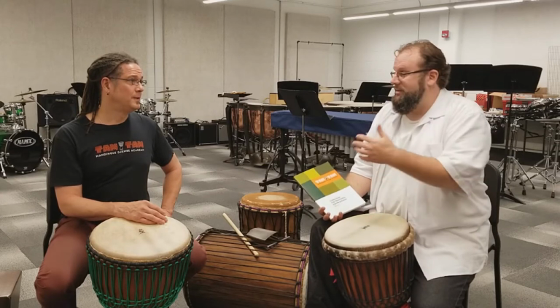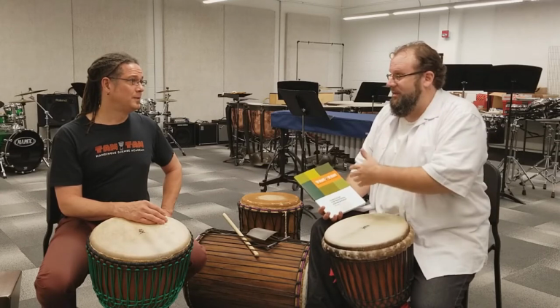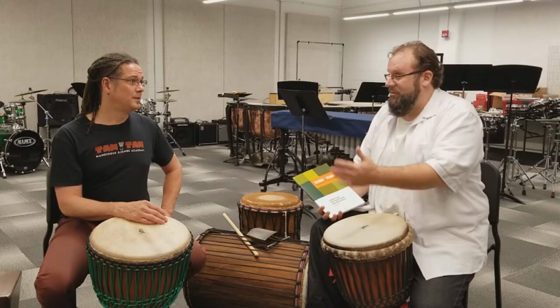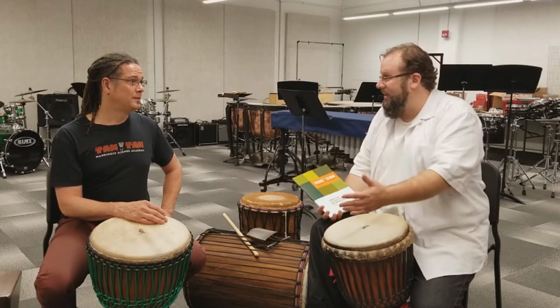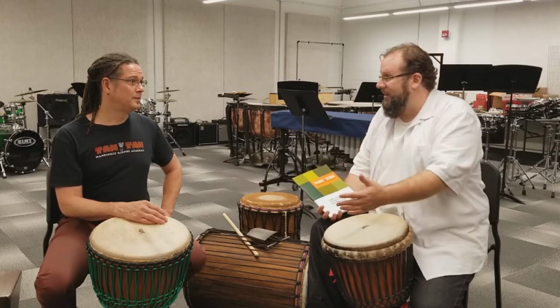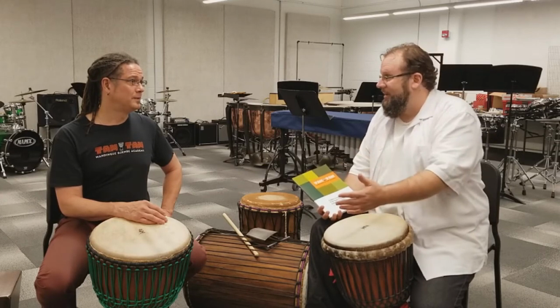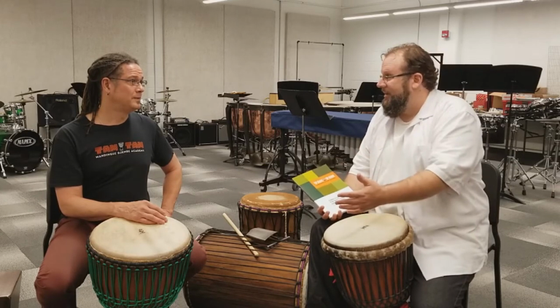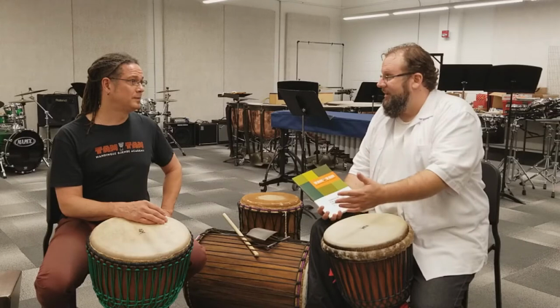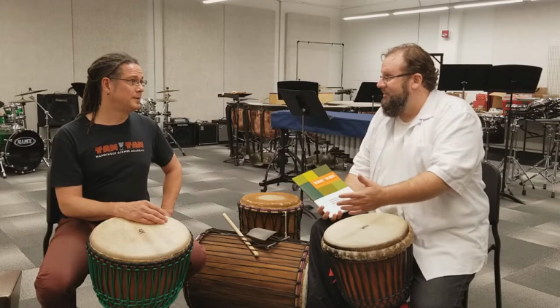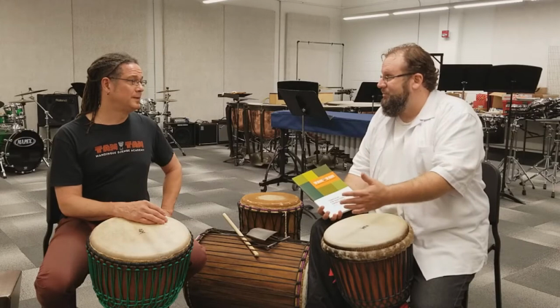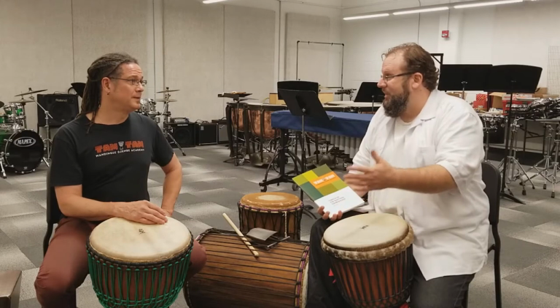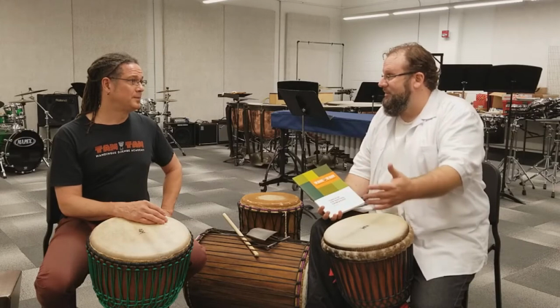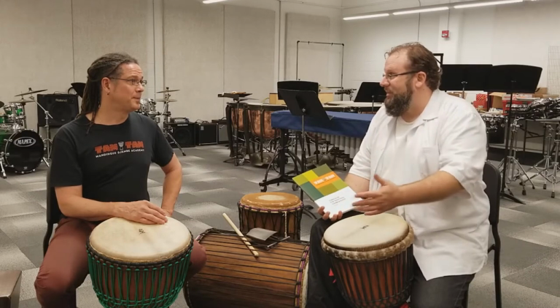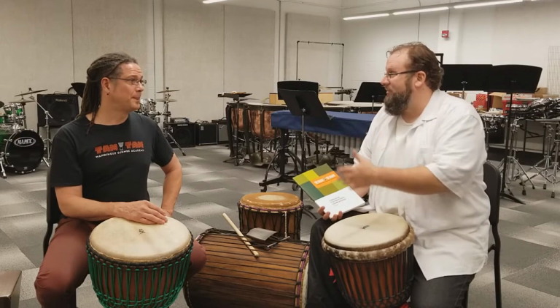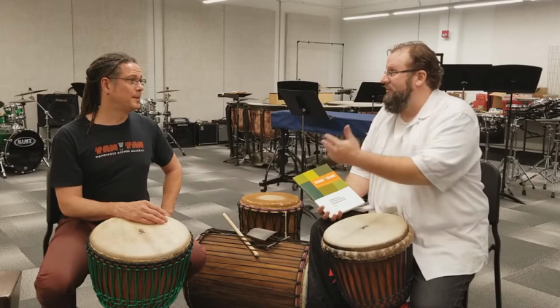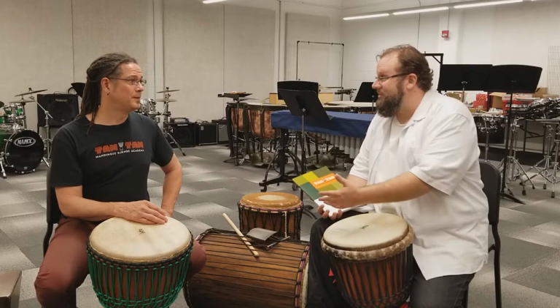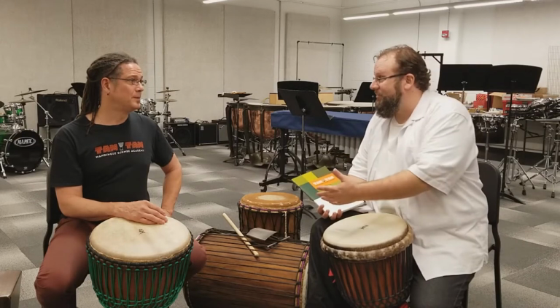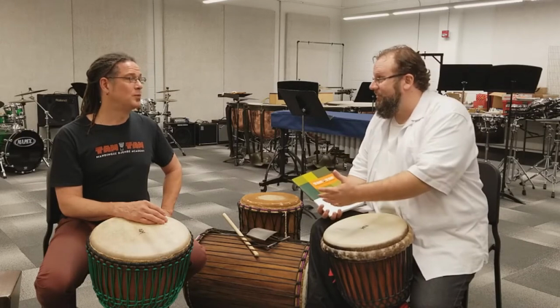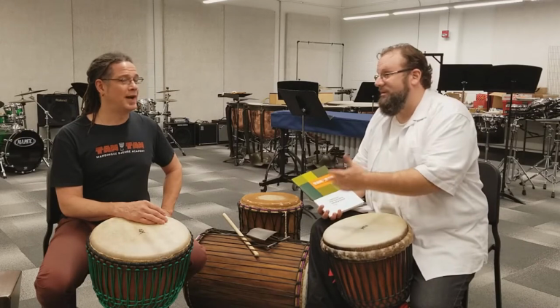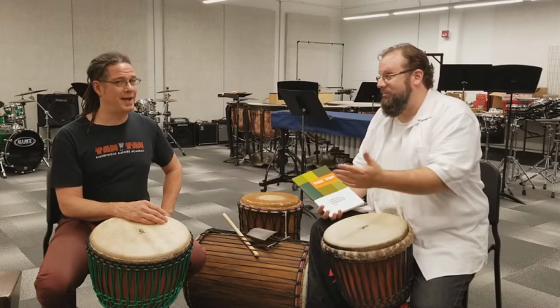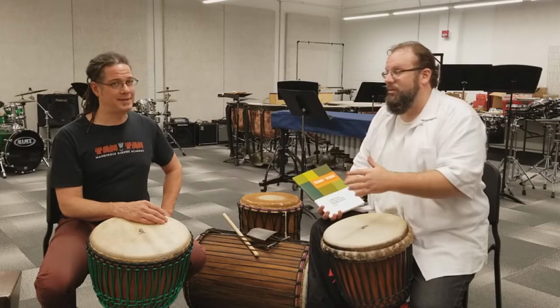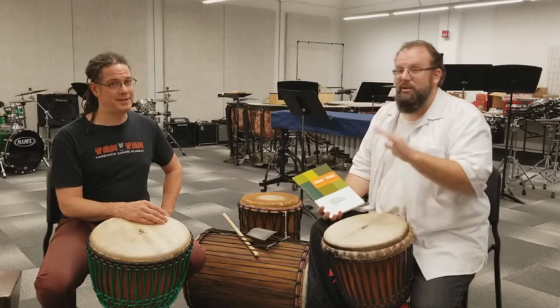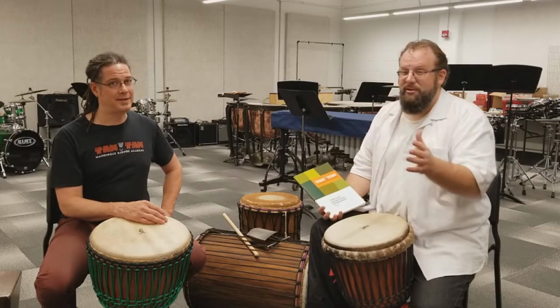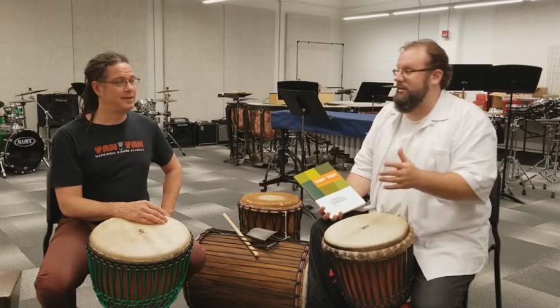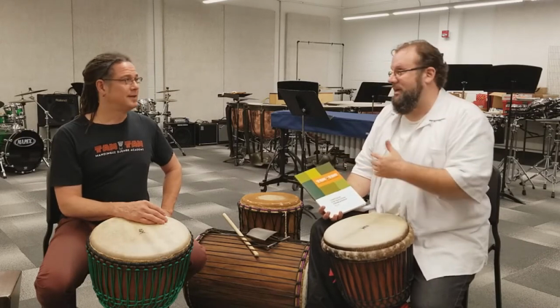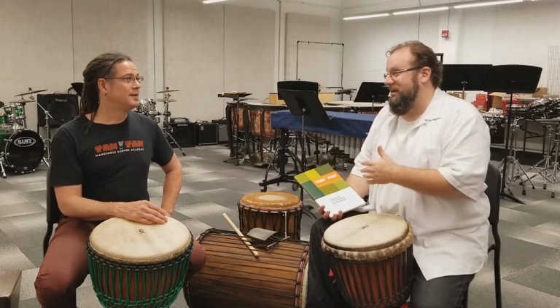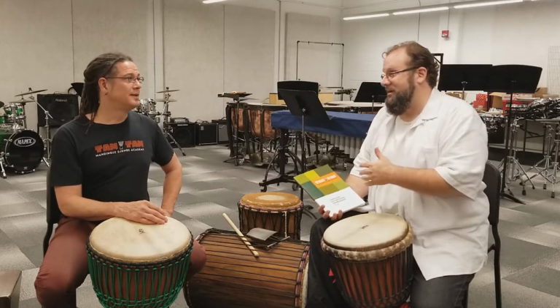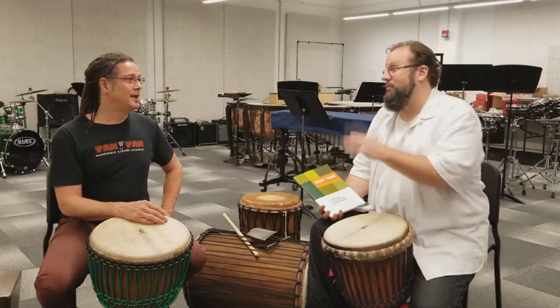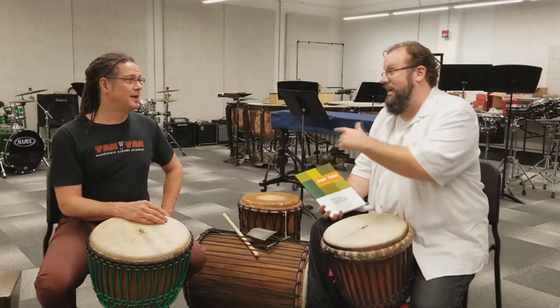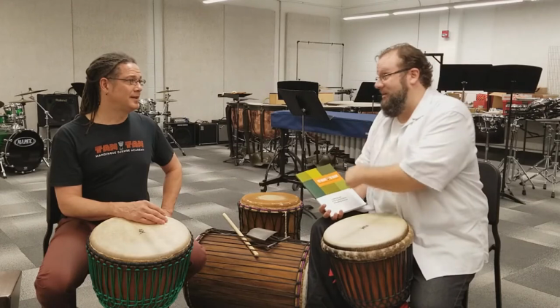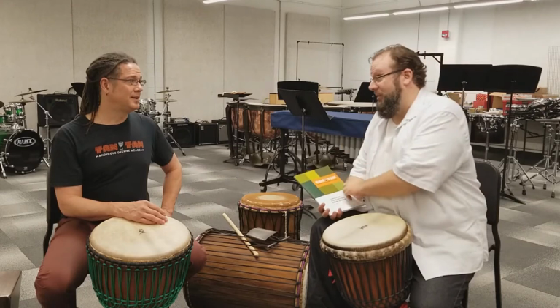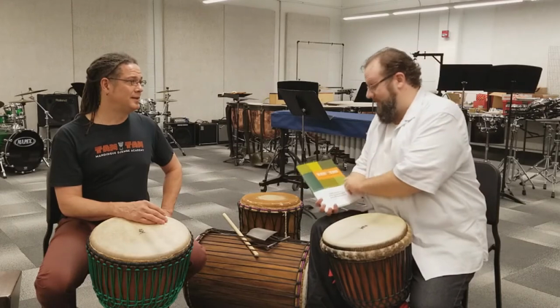Instead of going in and just playing djembe like you've never touched it before, it's important to get the technique and approach right. But back to the book.